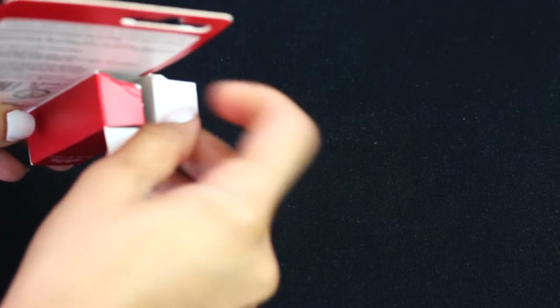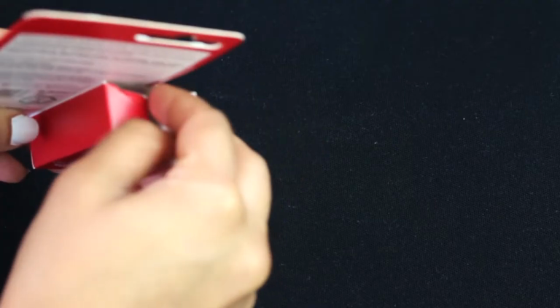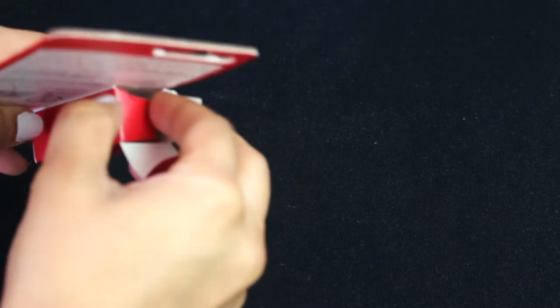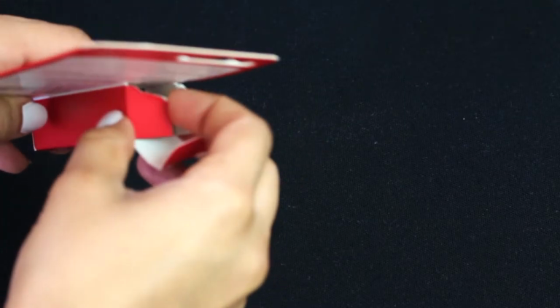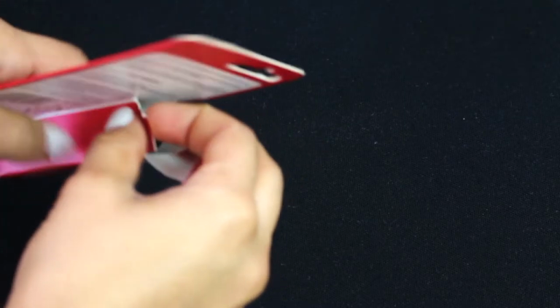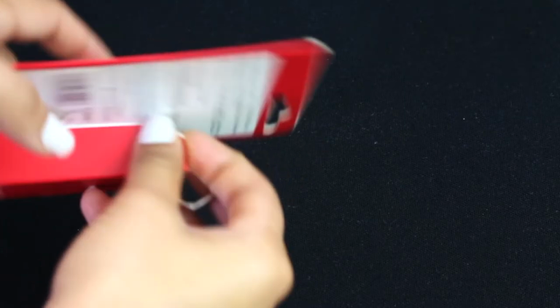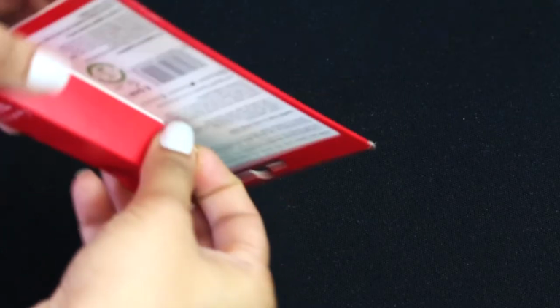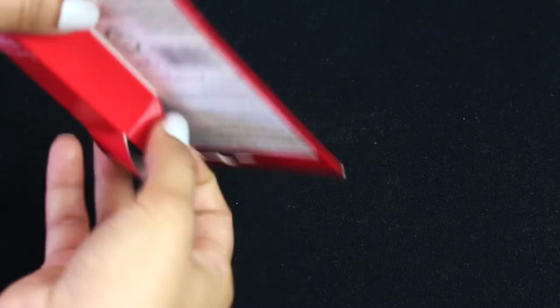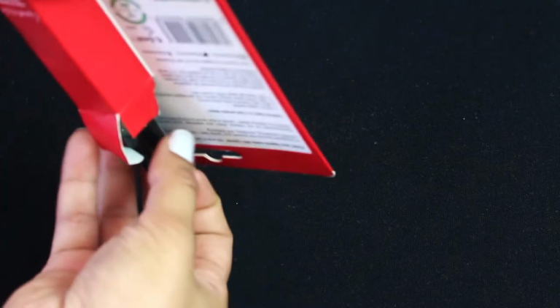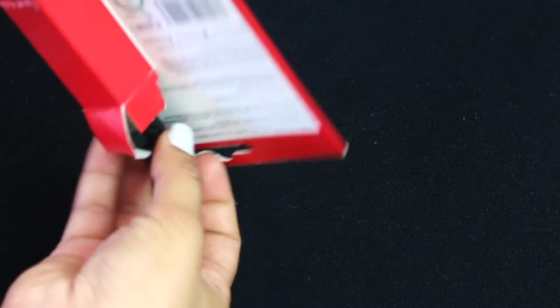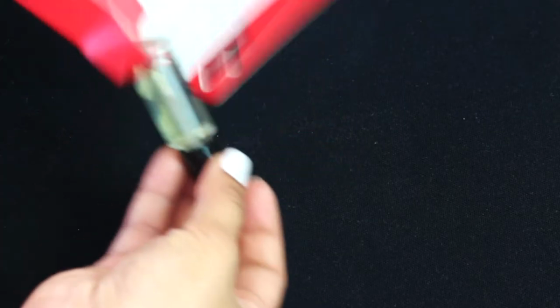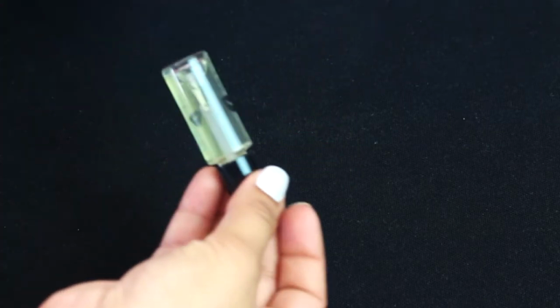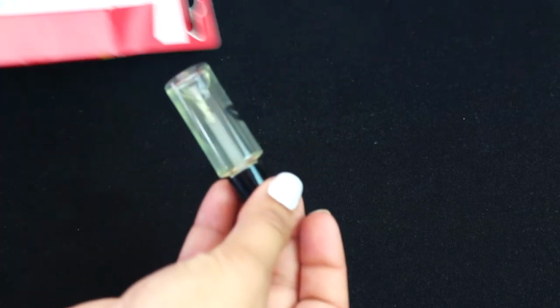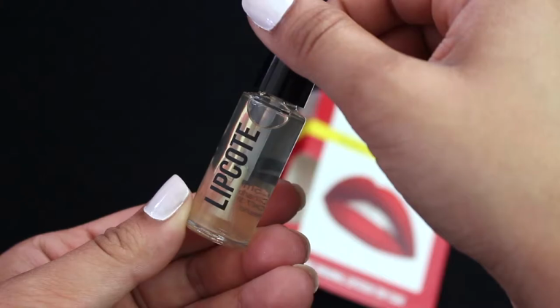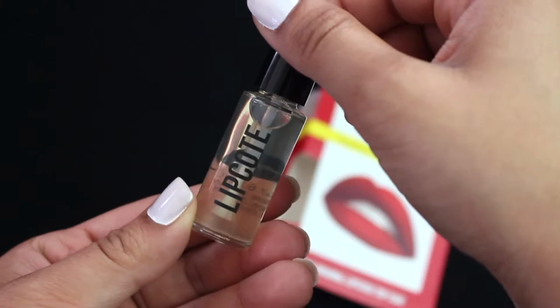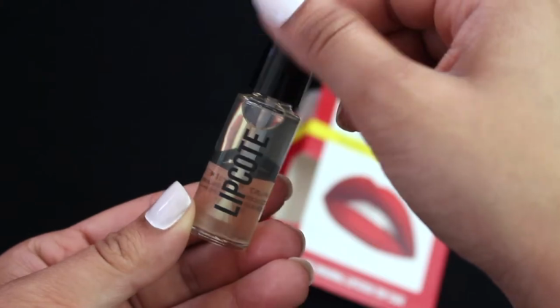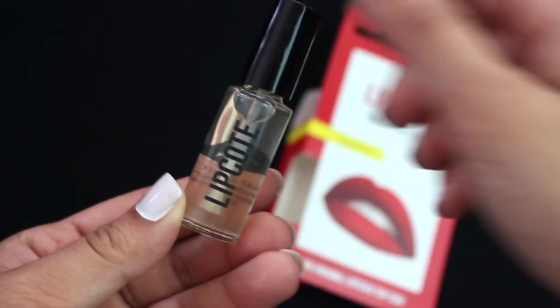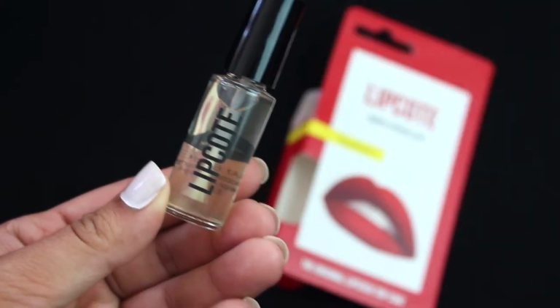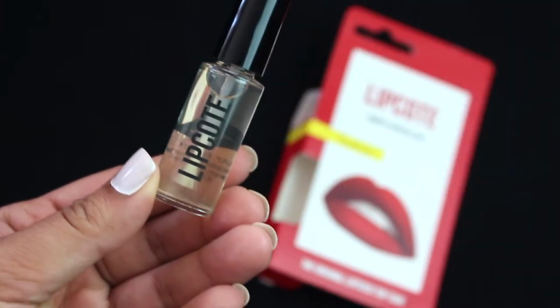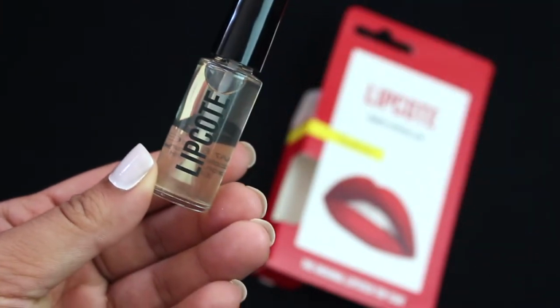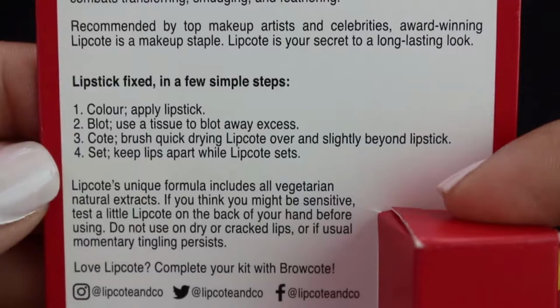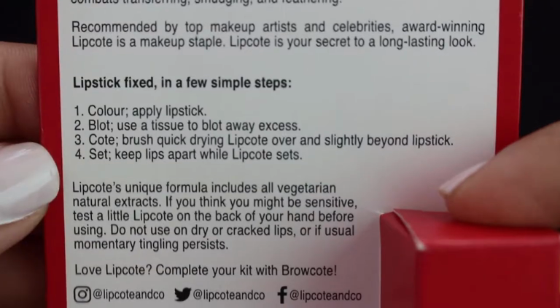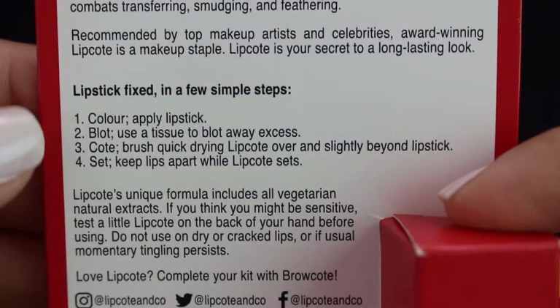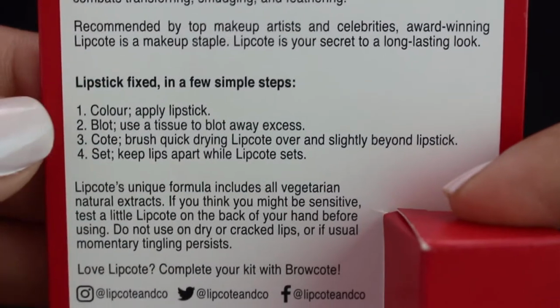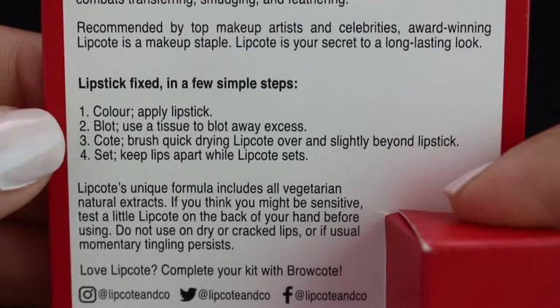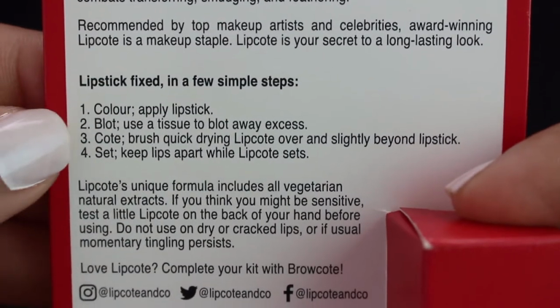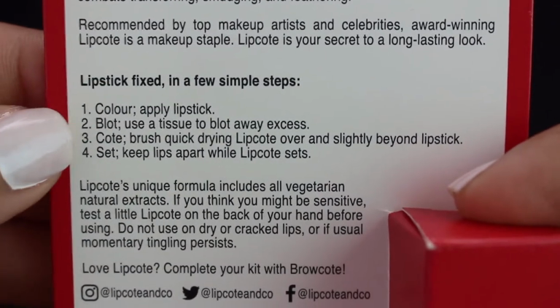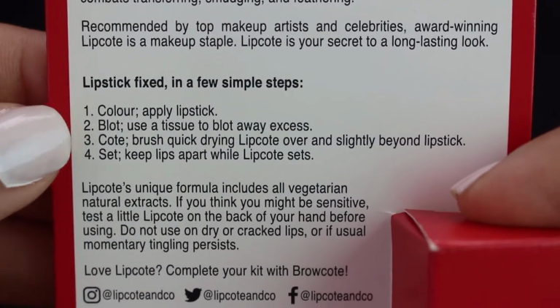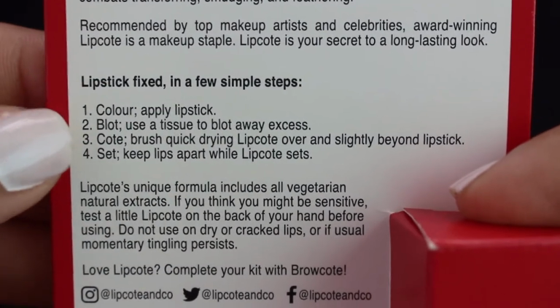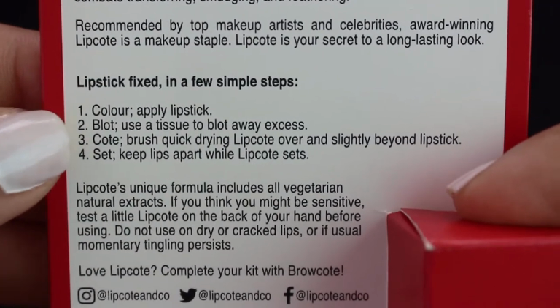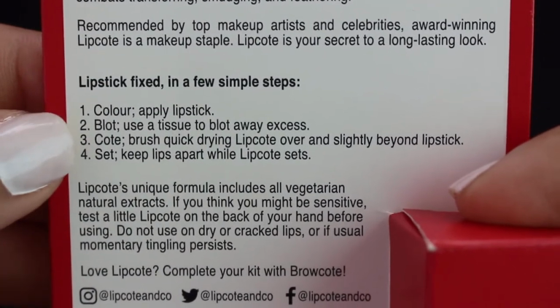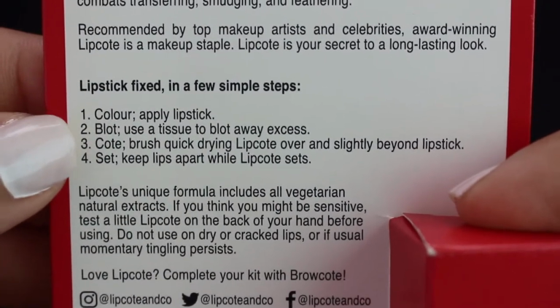Once you open it, it comes with a little tube with an applicator, and at the back of the packaging you've got the instructions.